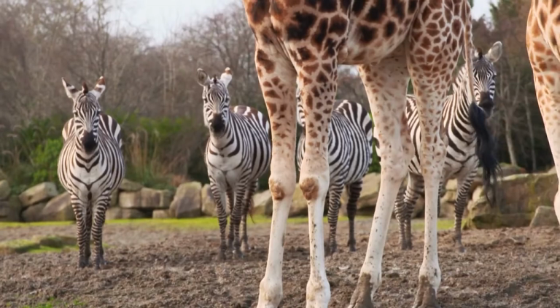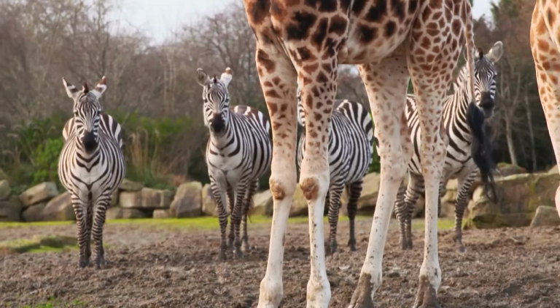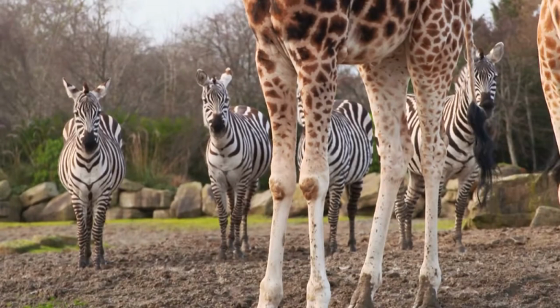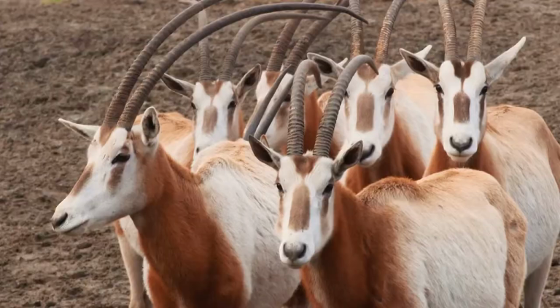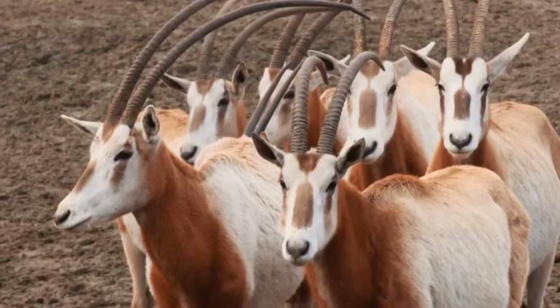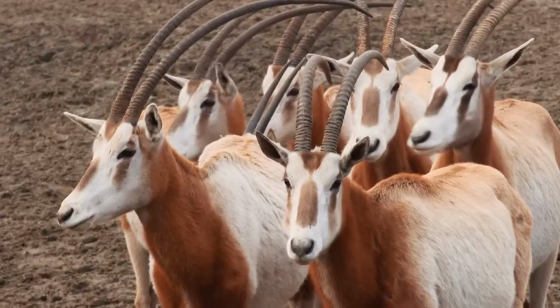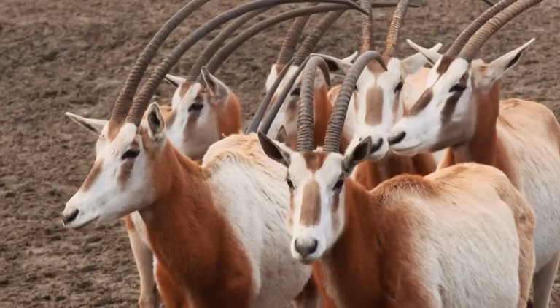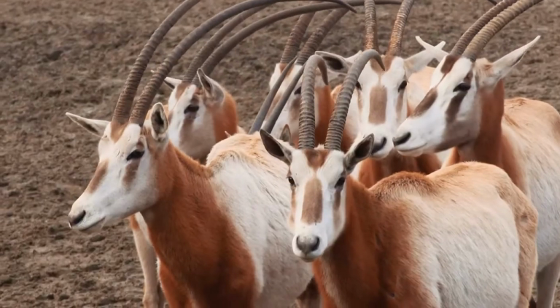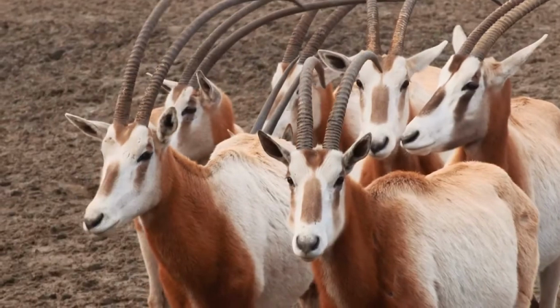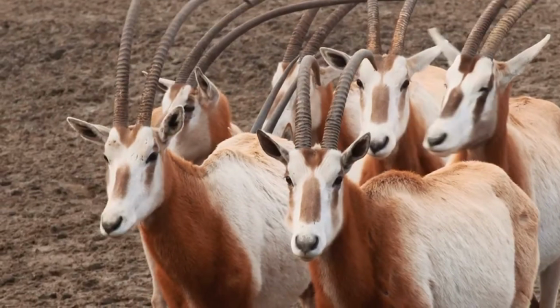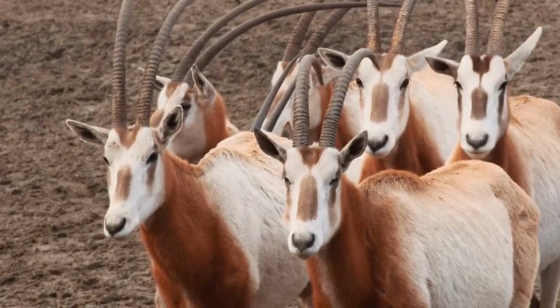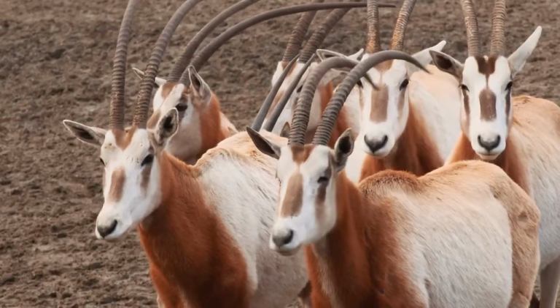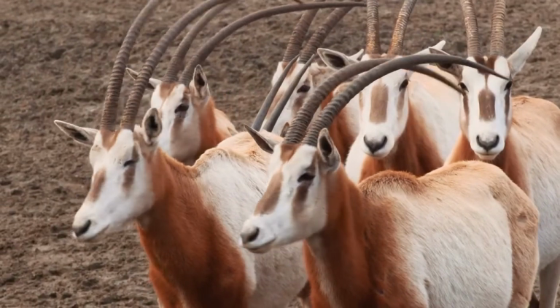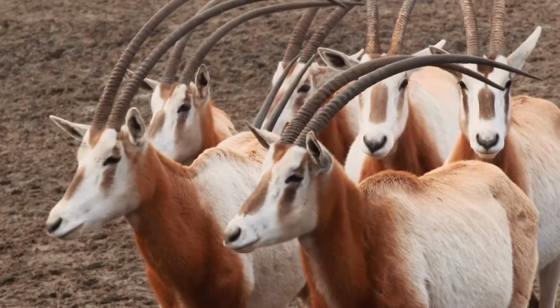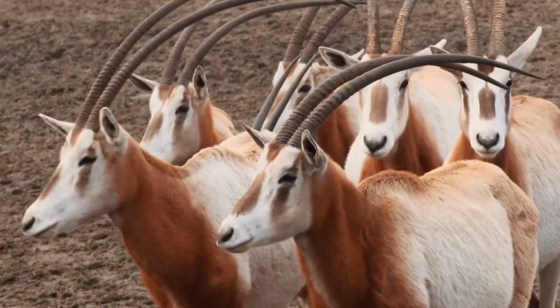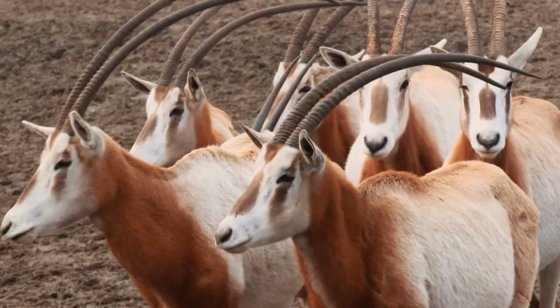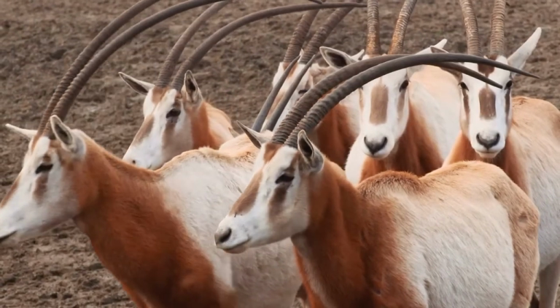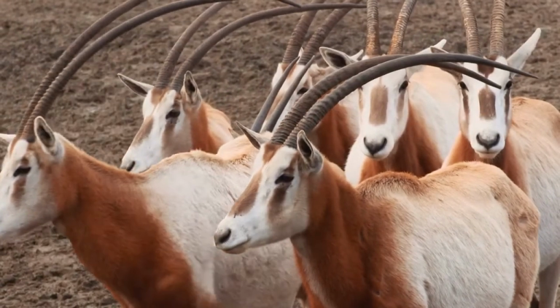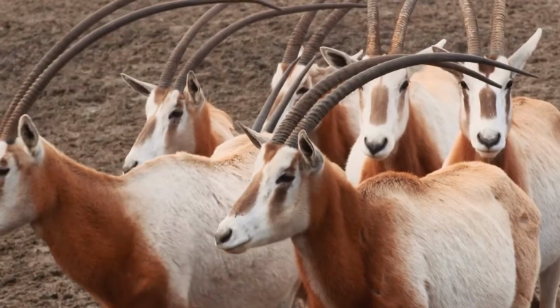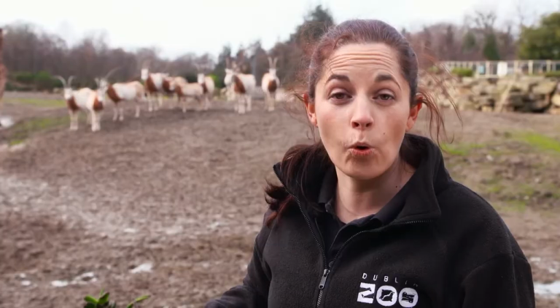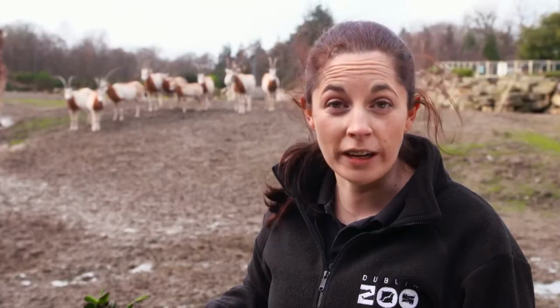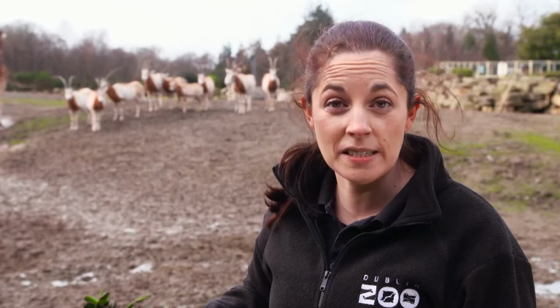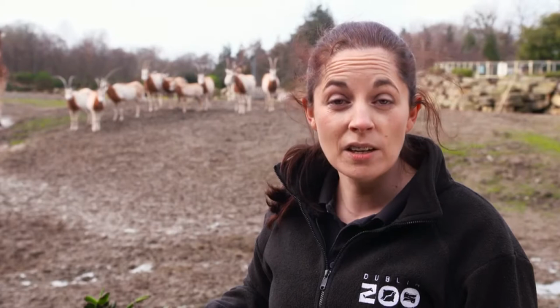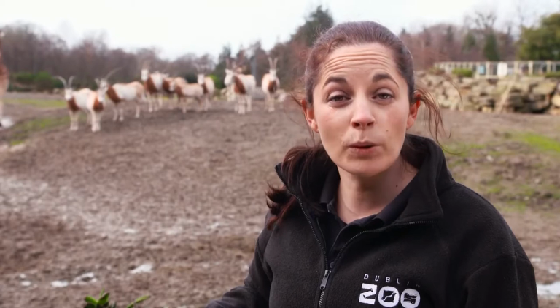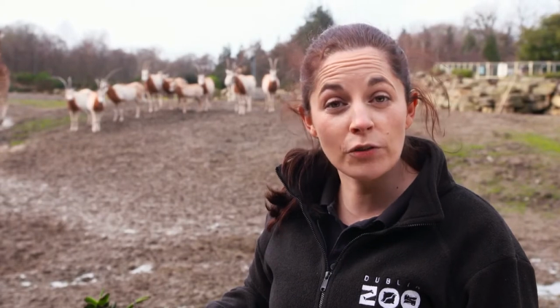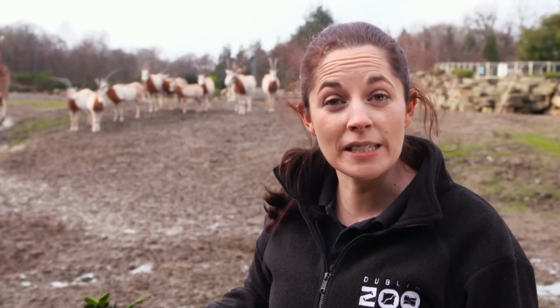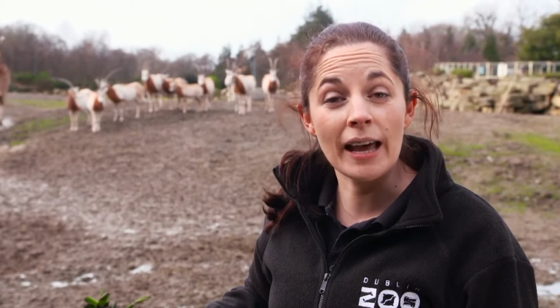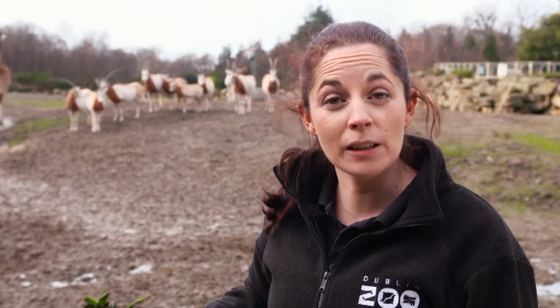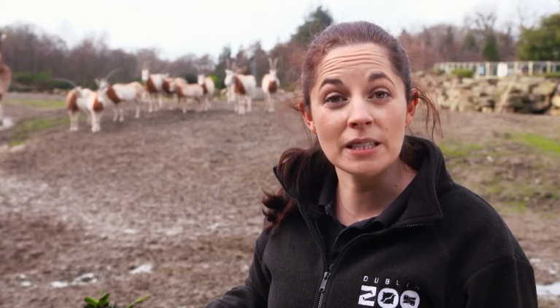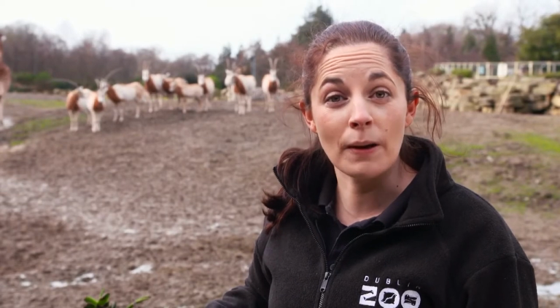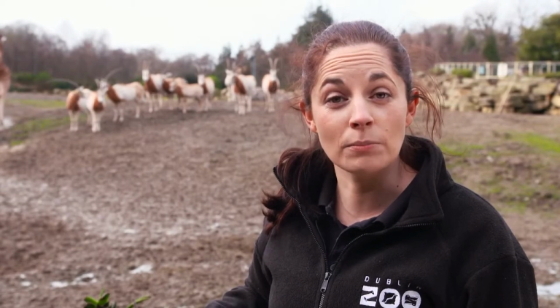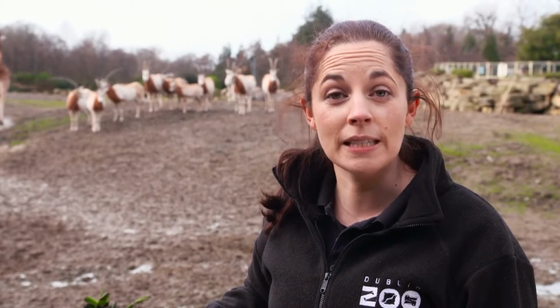But while a lot of people know about giraffes and zebra, not very many people know about oryx. So we're going to find out a little bit about them today.